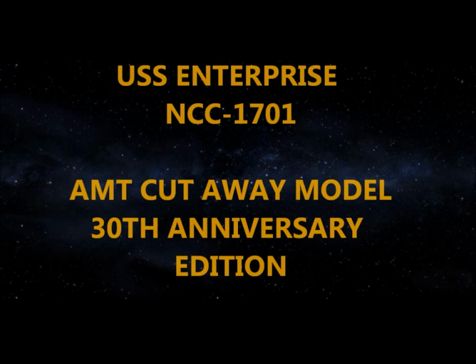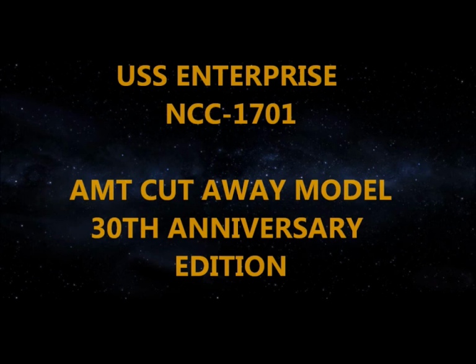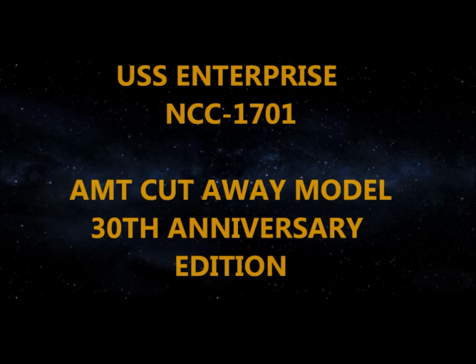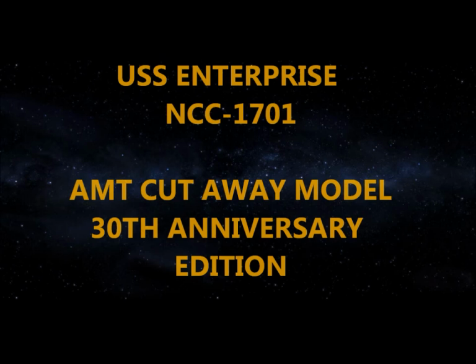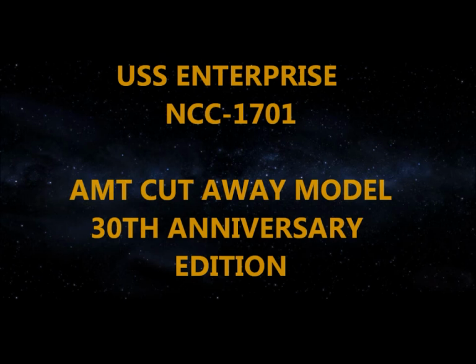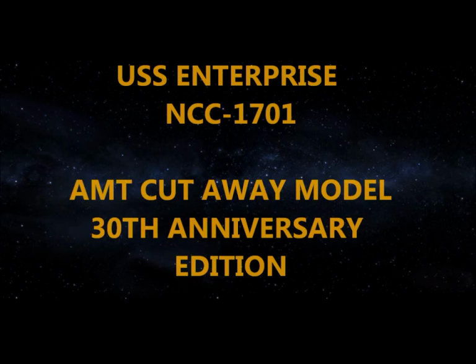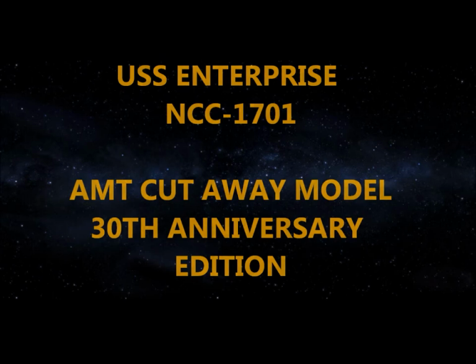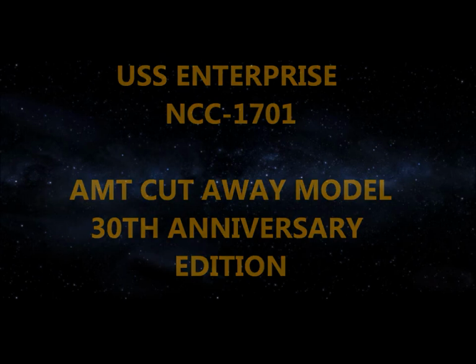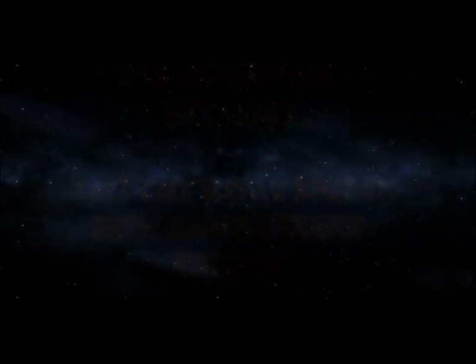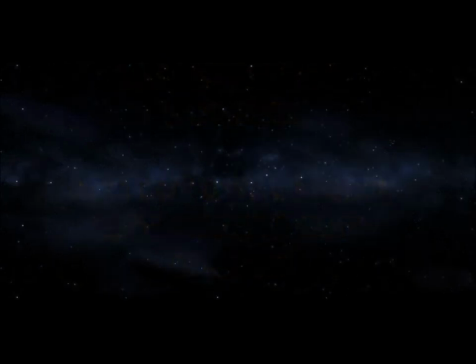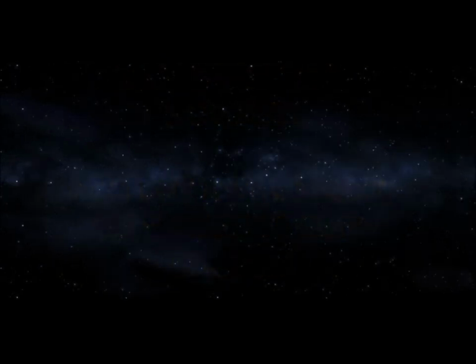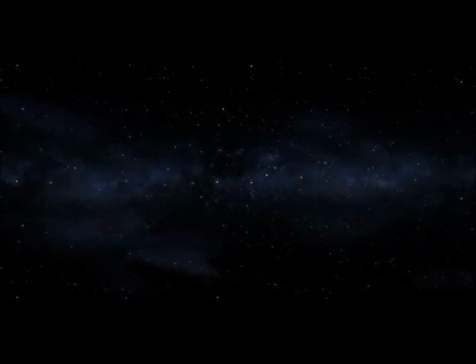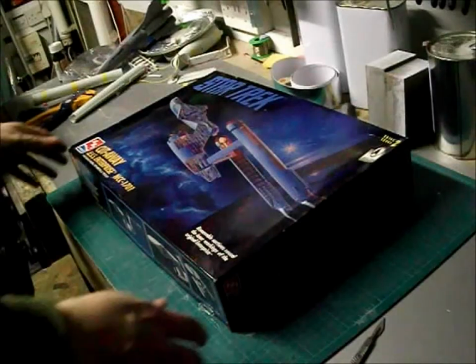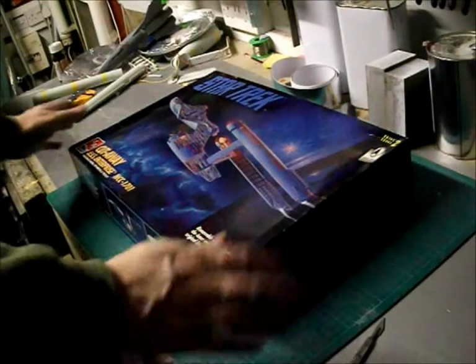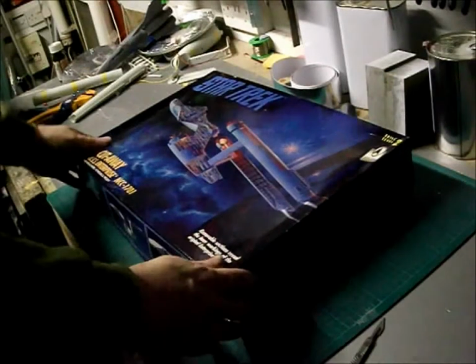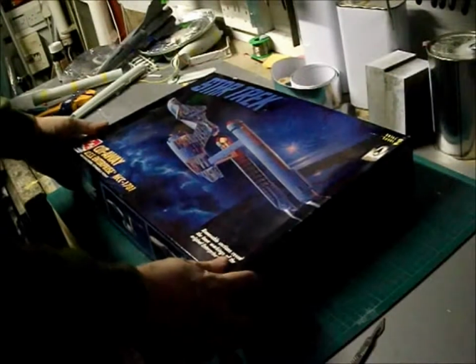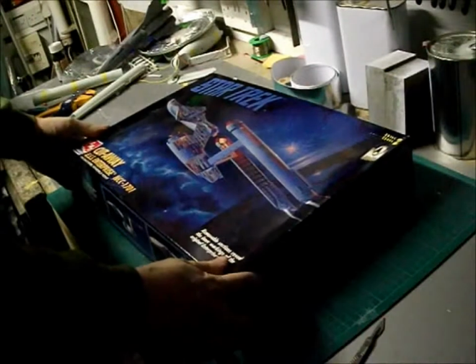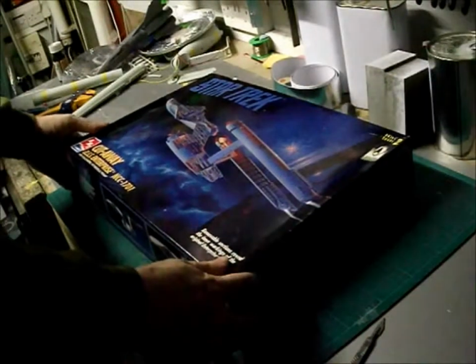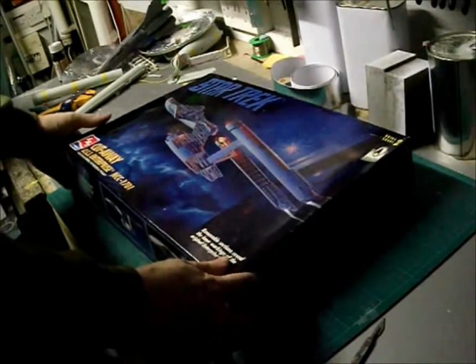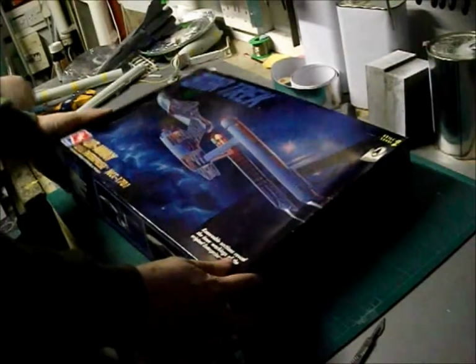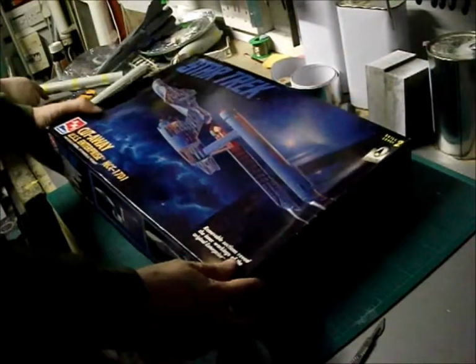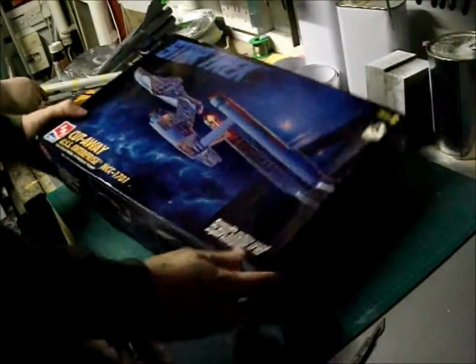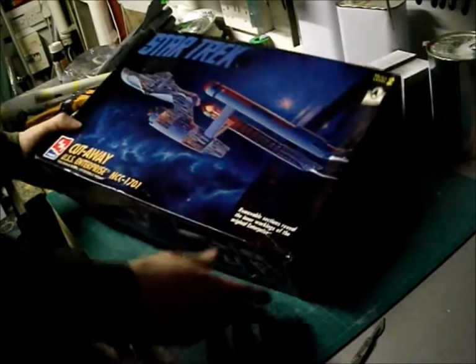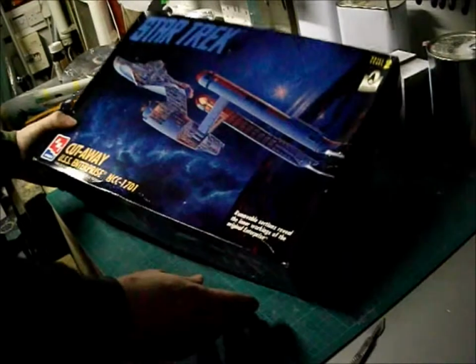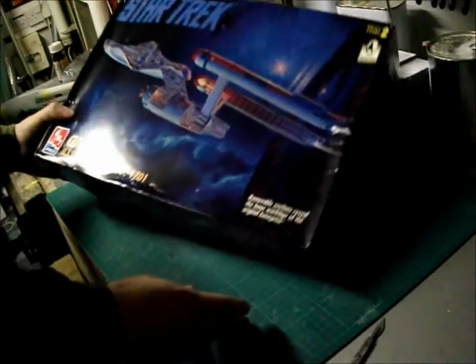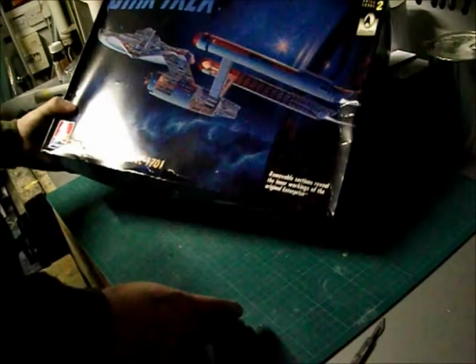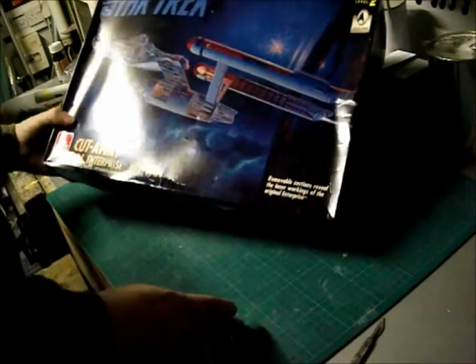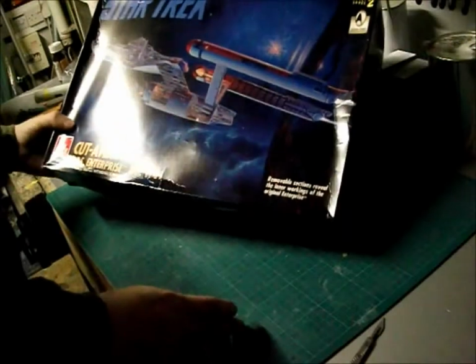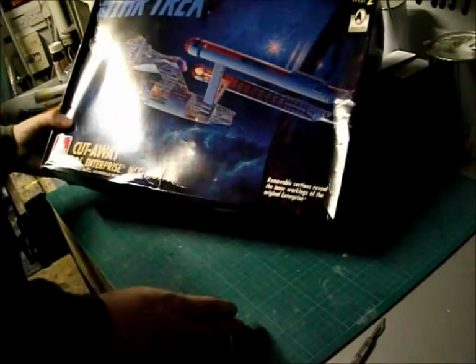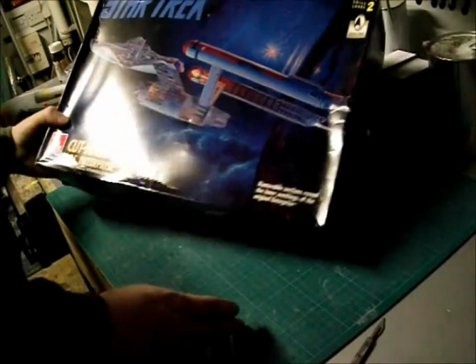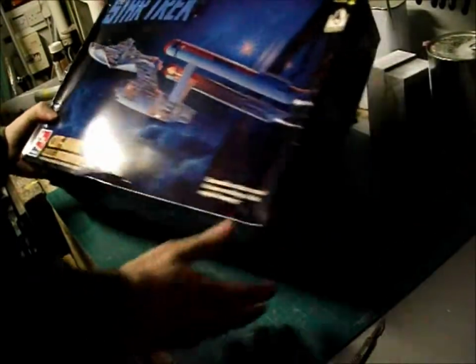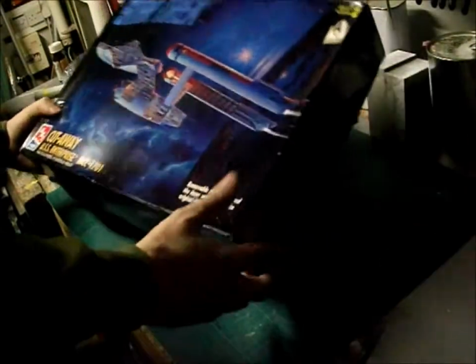Program complete. Enter when ready. Part one of the cutaway Enterprise NCC-1701 build-off.